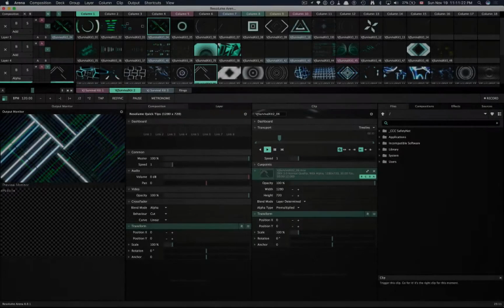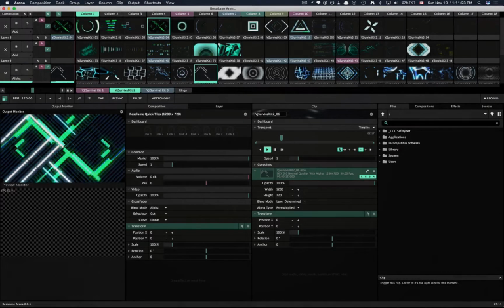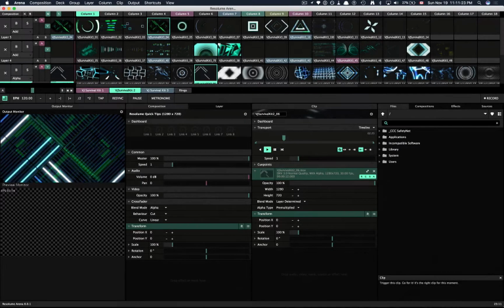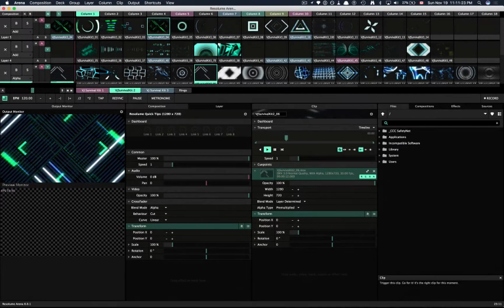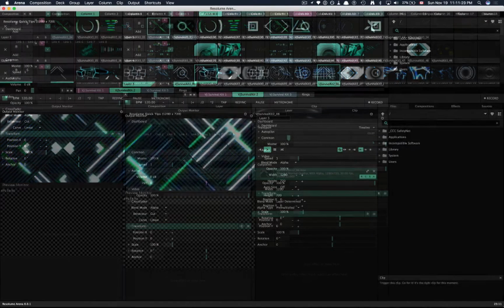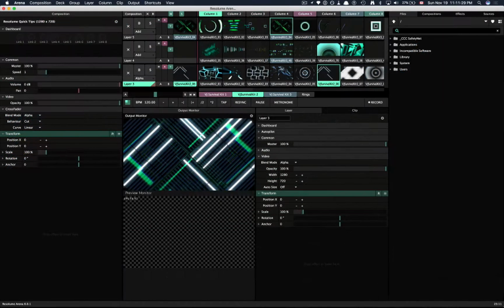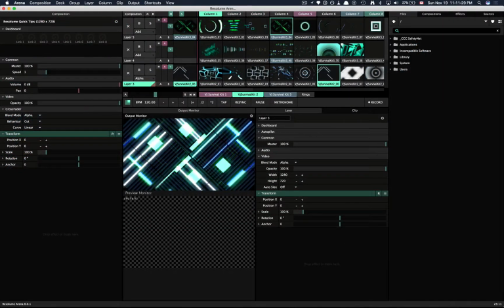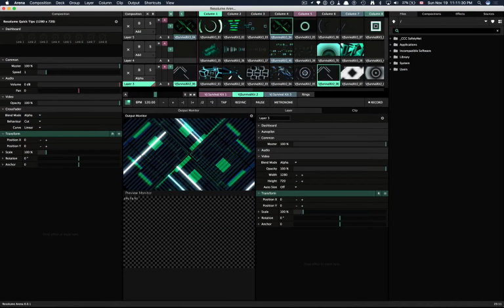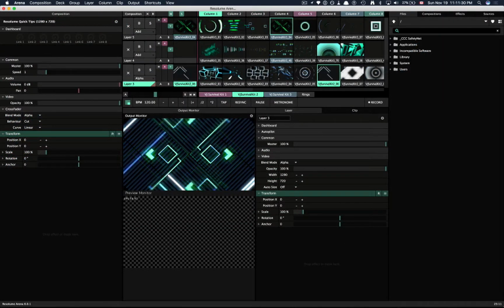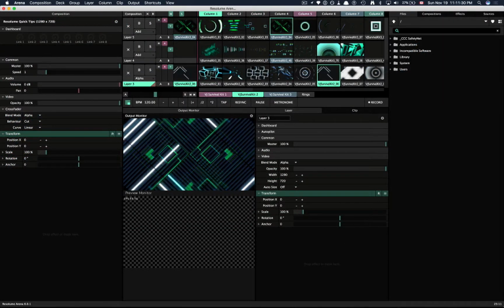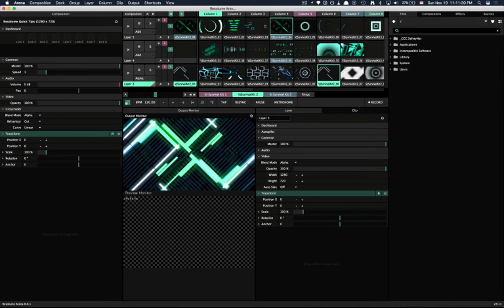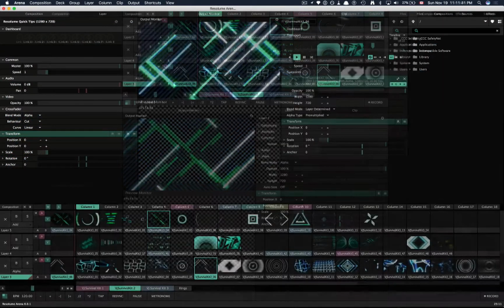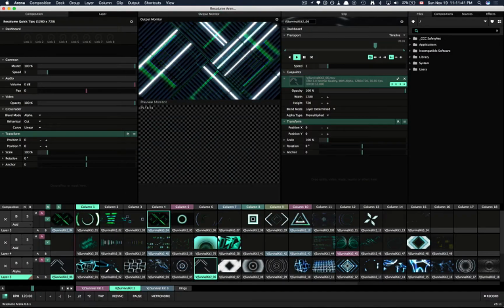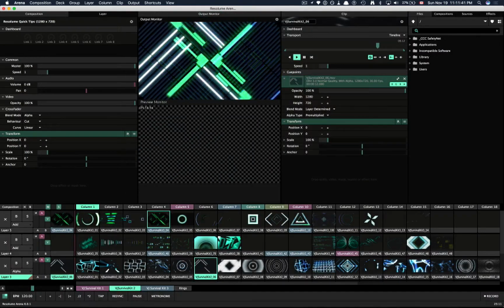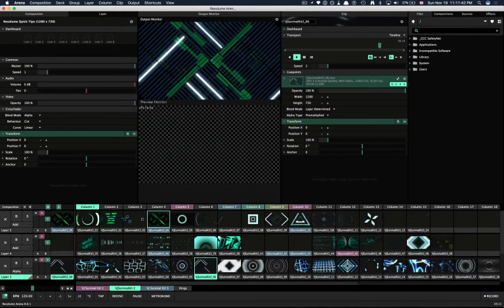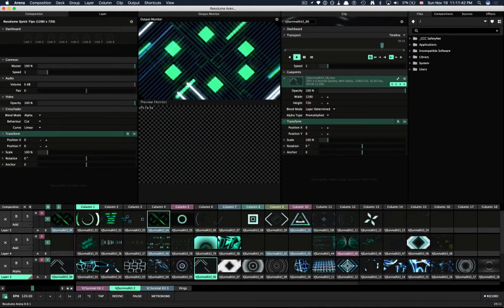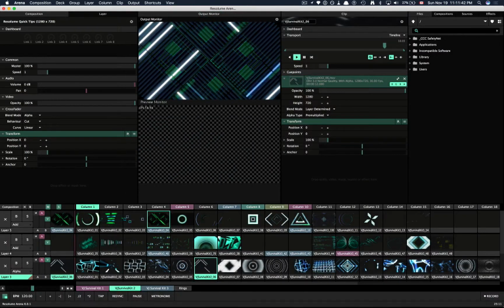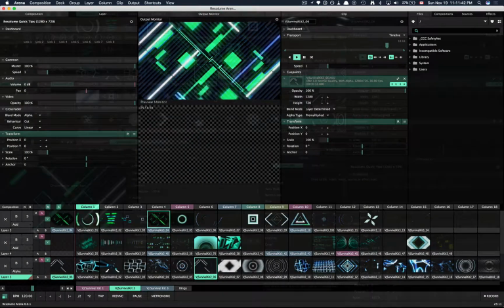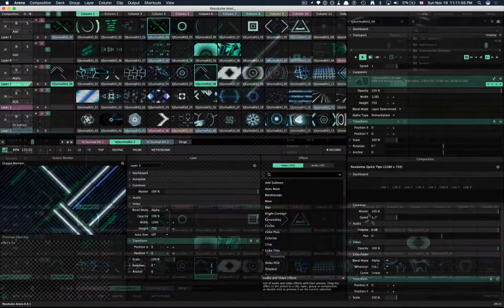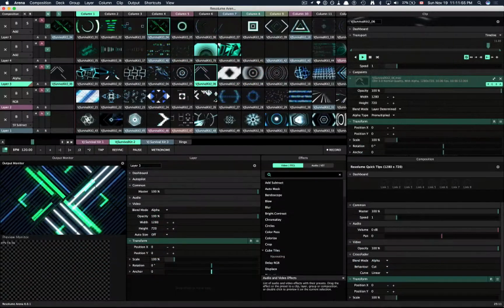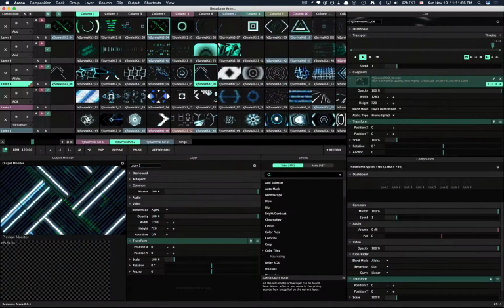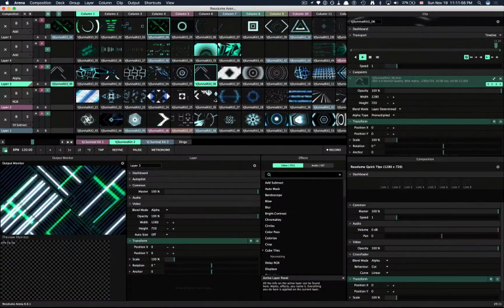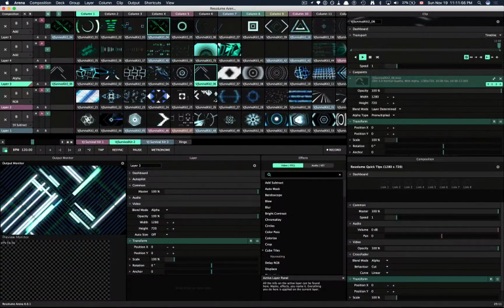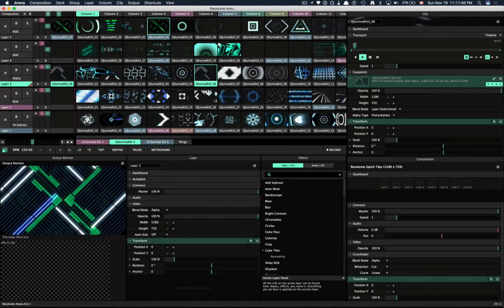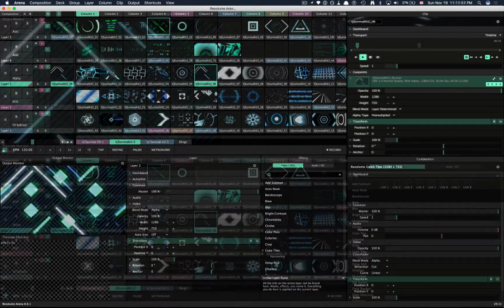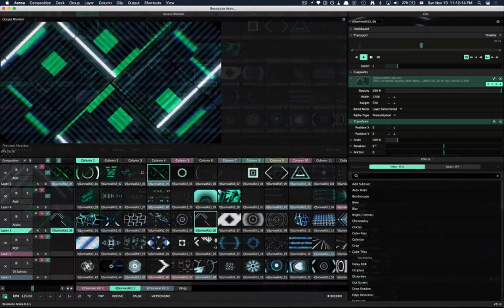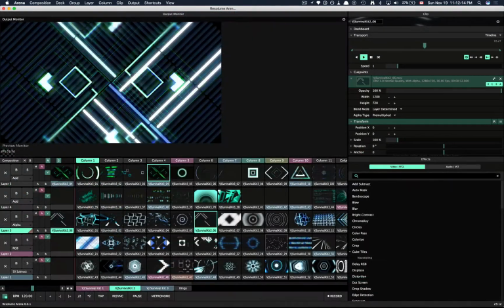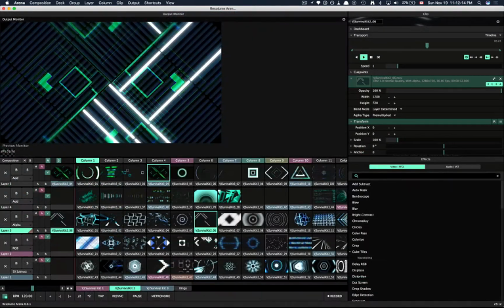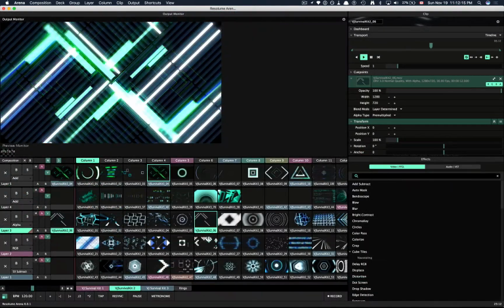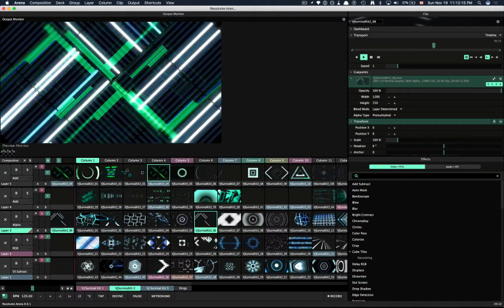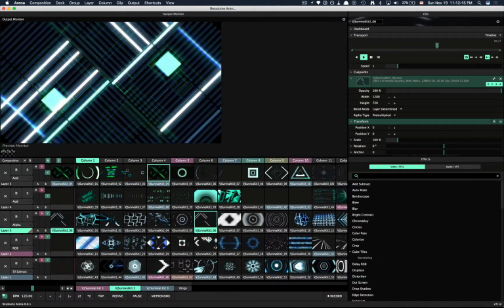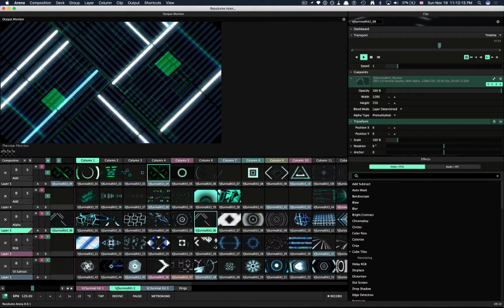Resolume 6 introduces a new flexible interface. Many of the panels in Resolume can be rearranged and resized to suit your workflow.